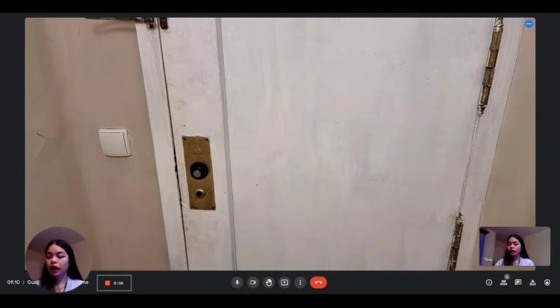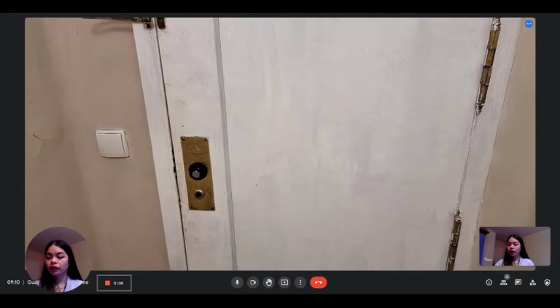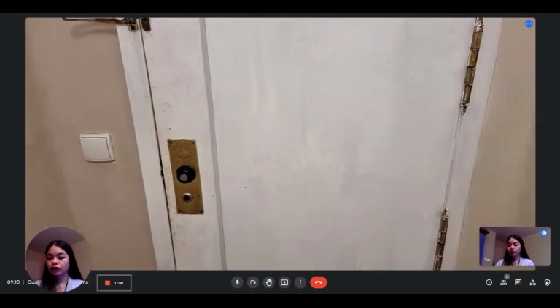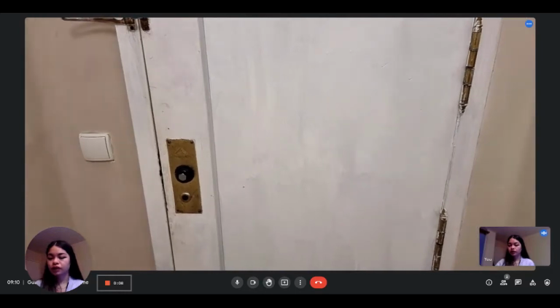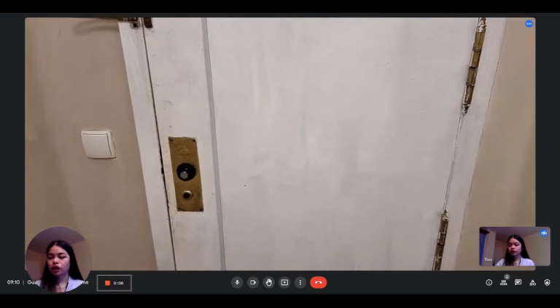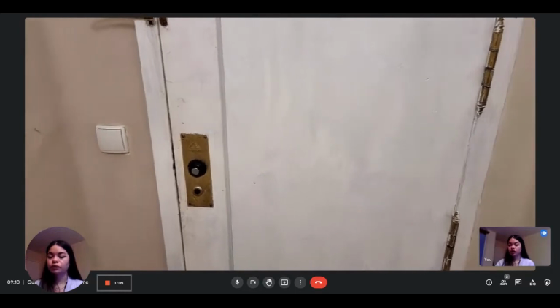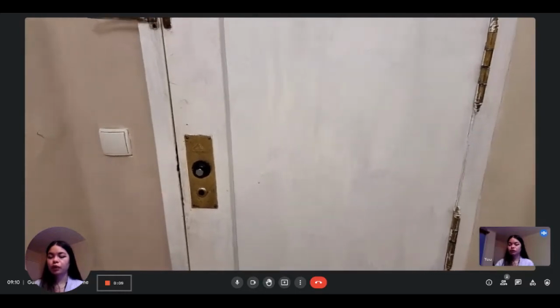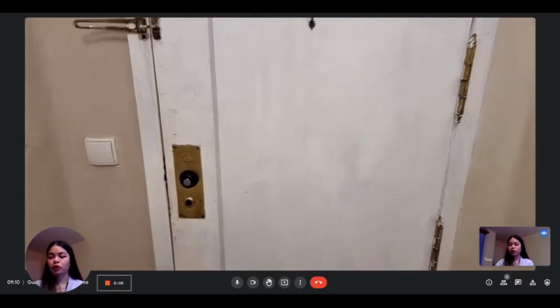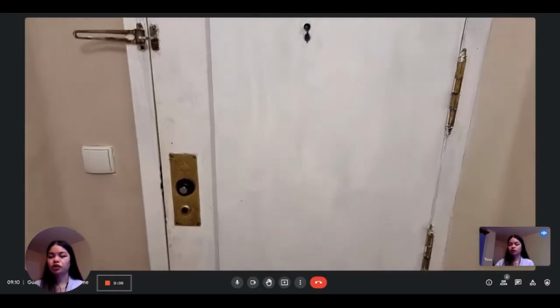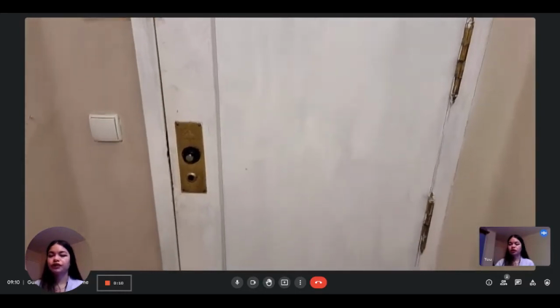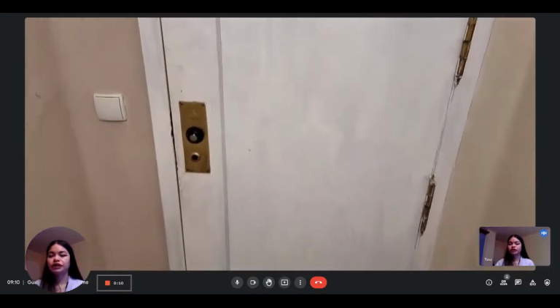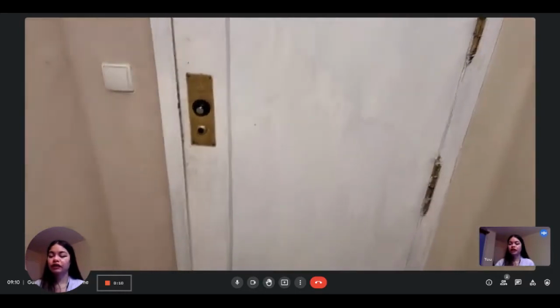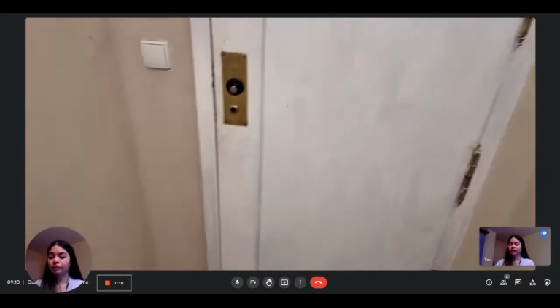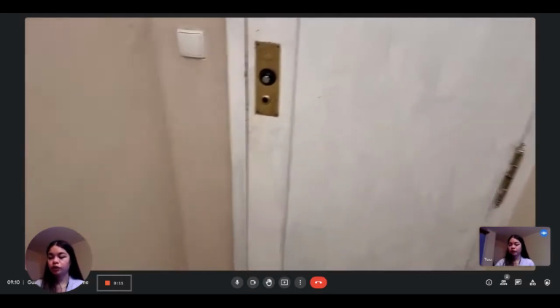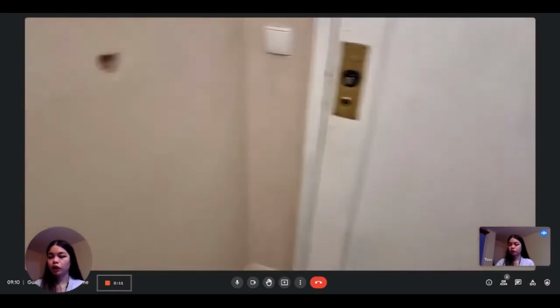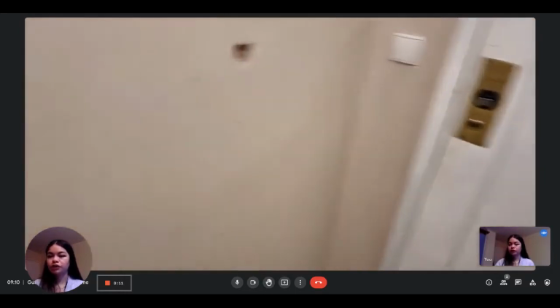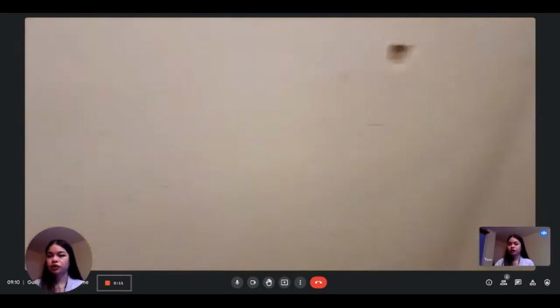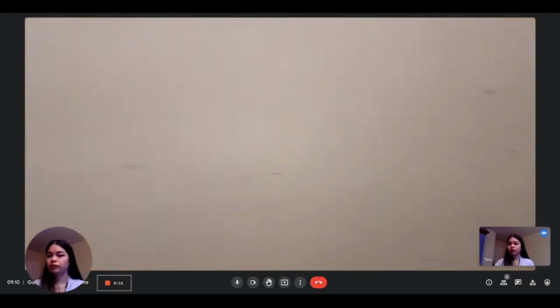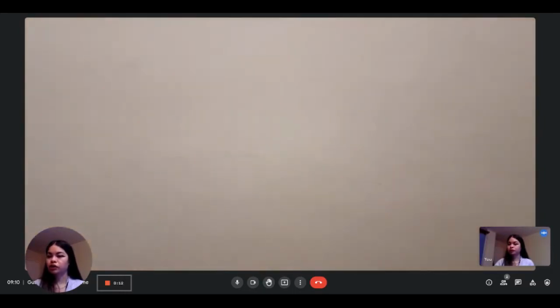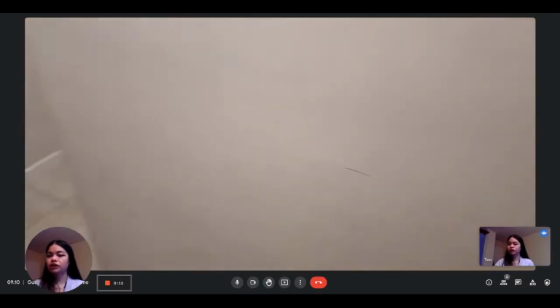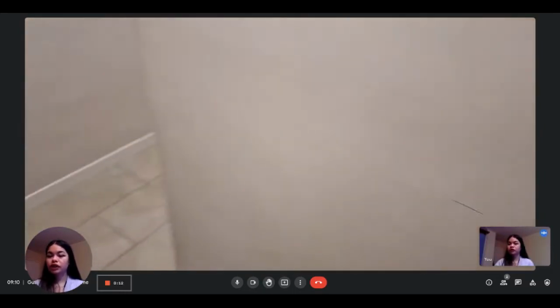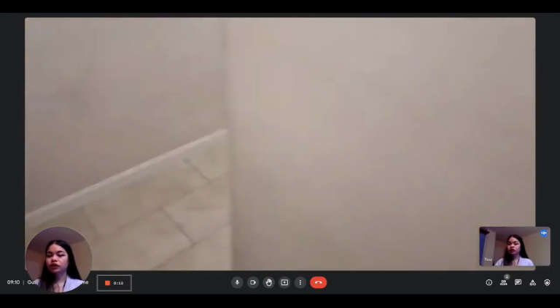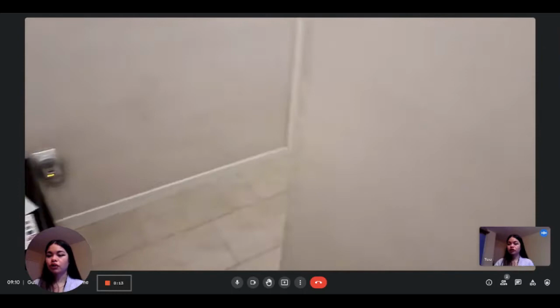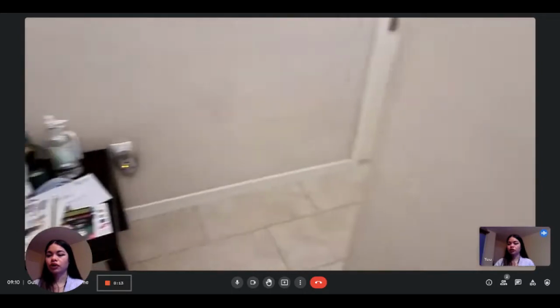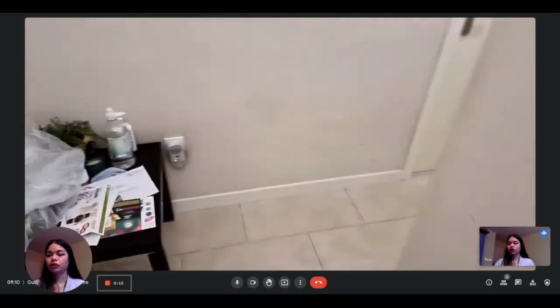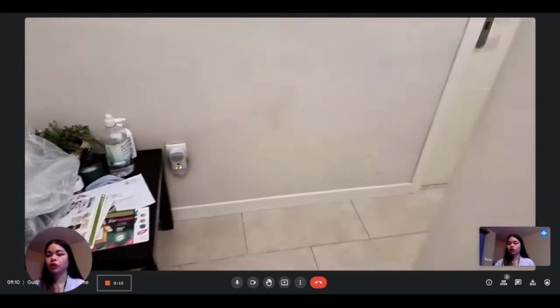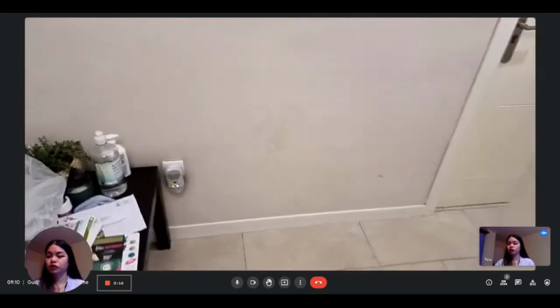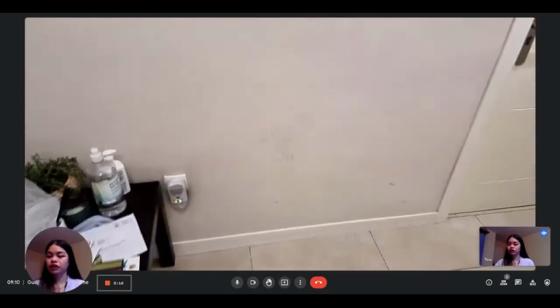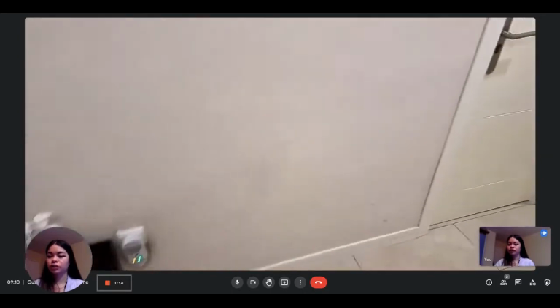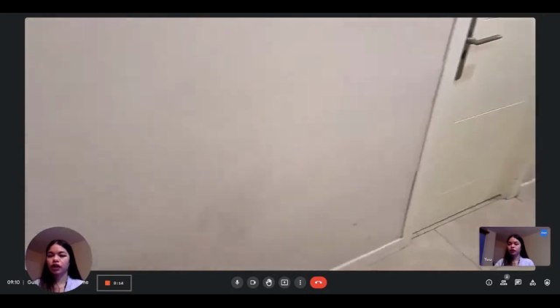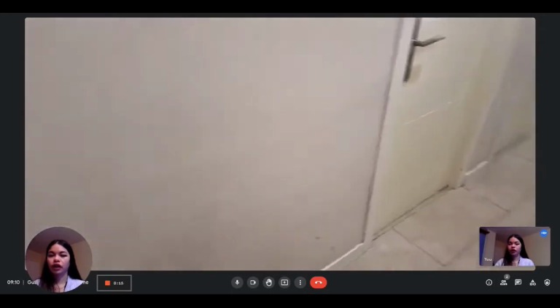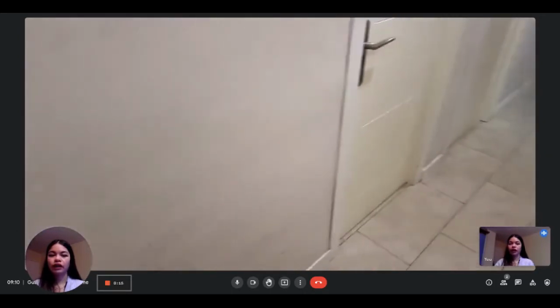Hi everyone, this is Lauren from Spada Home. Today we're visiting a five-bedroom apartment situated in Madrid. We're going to visit with the landlady.